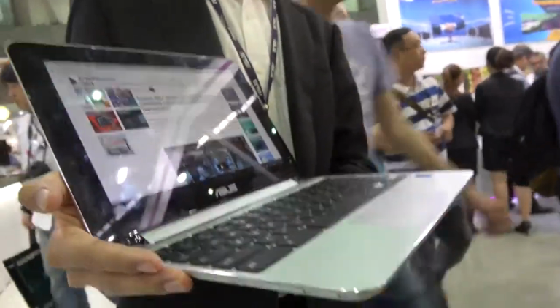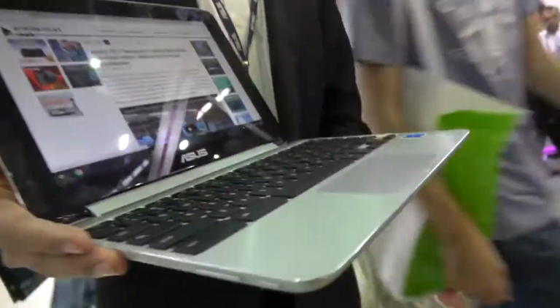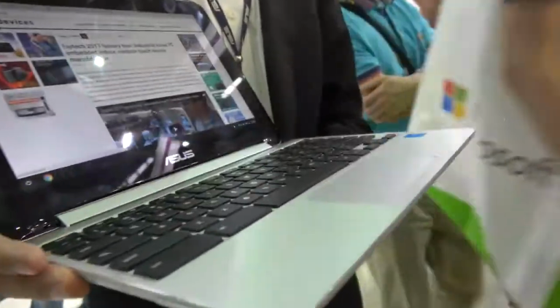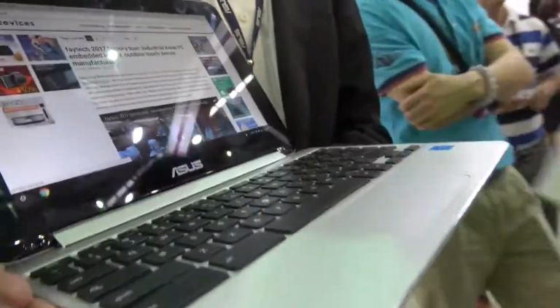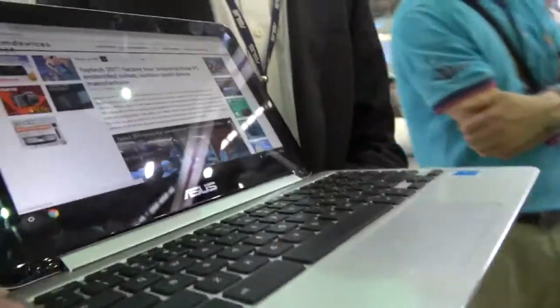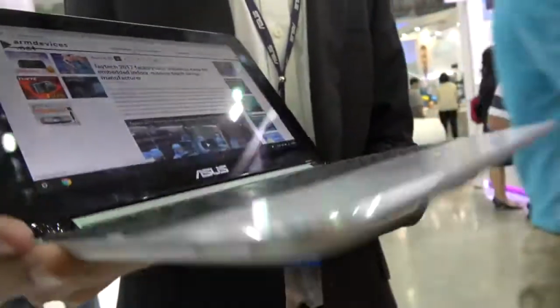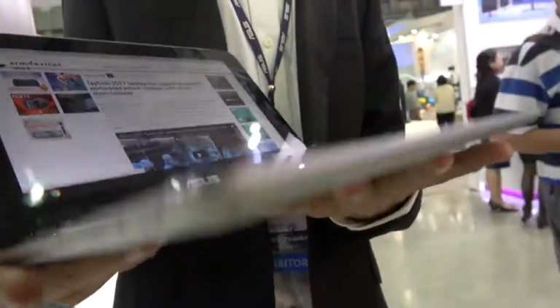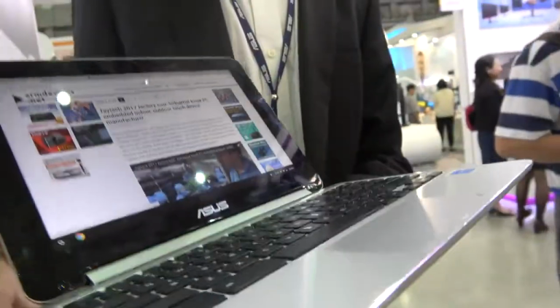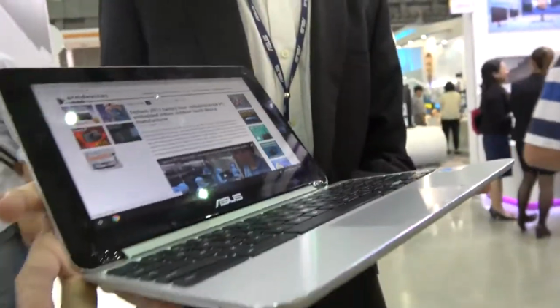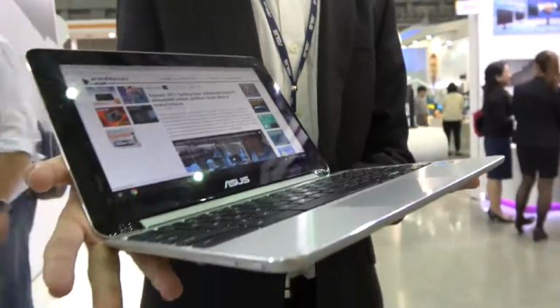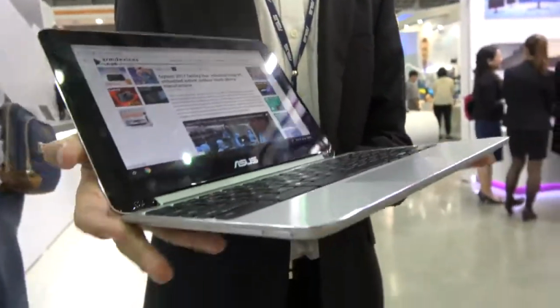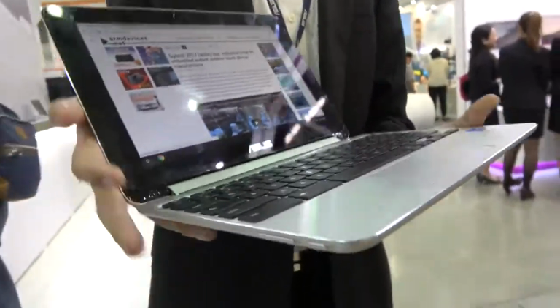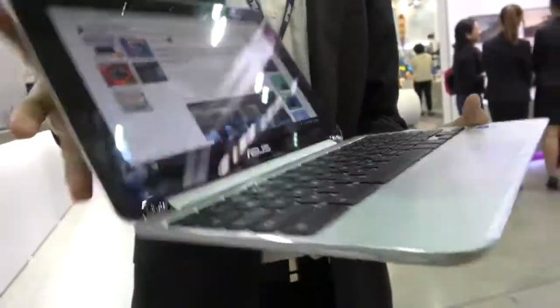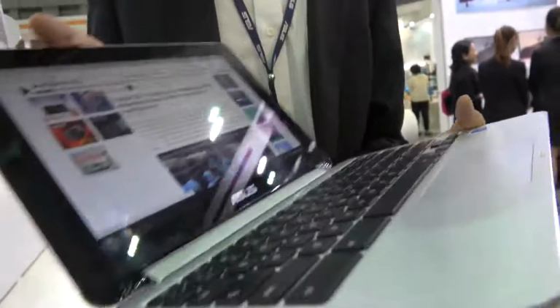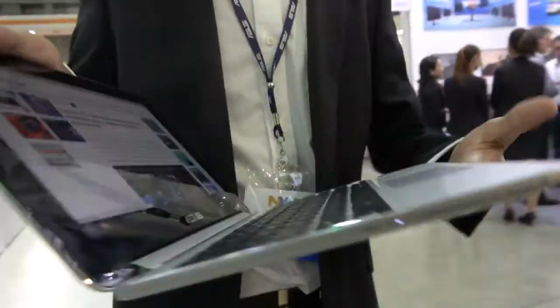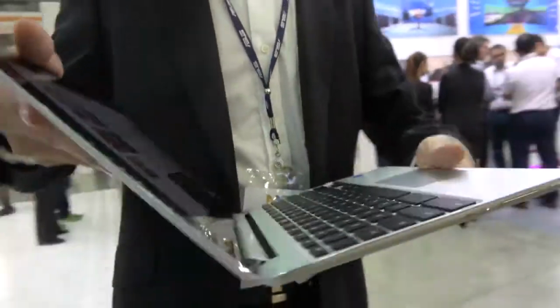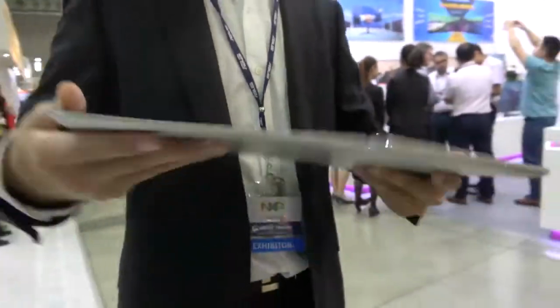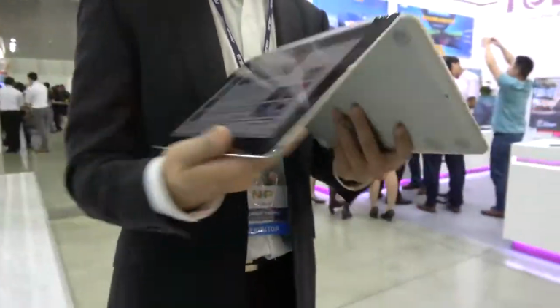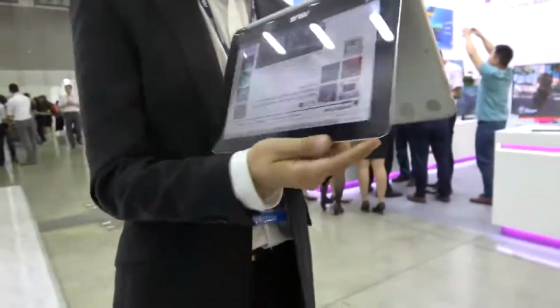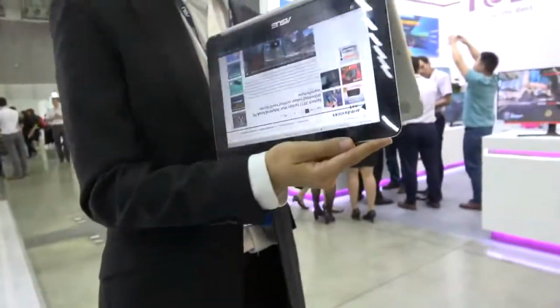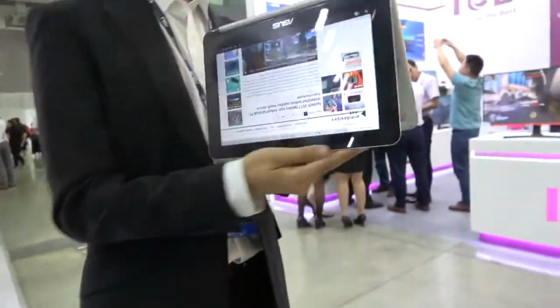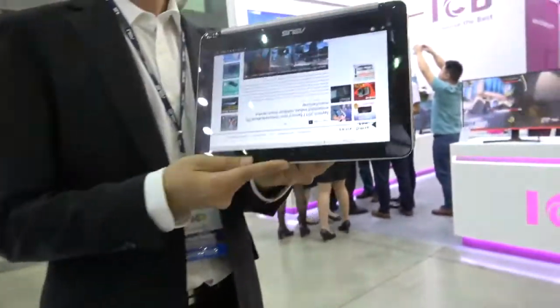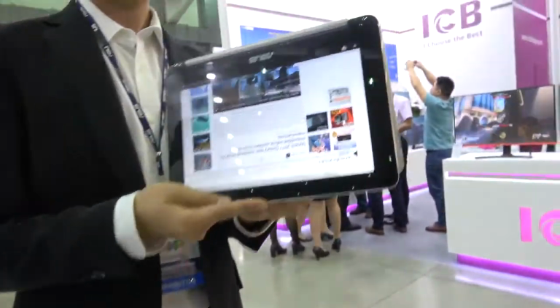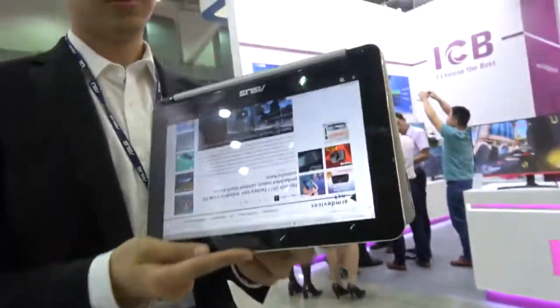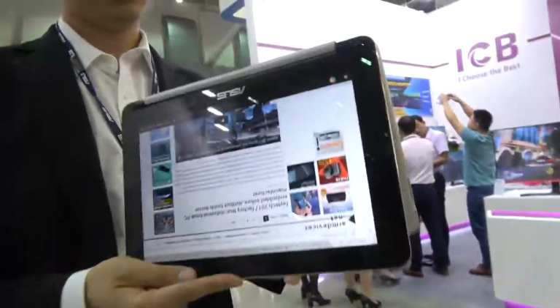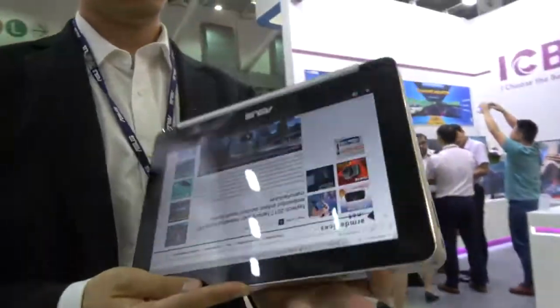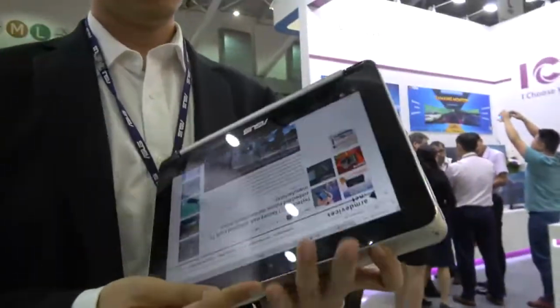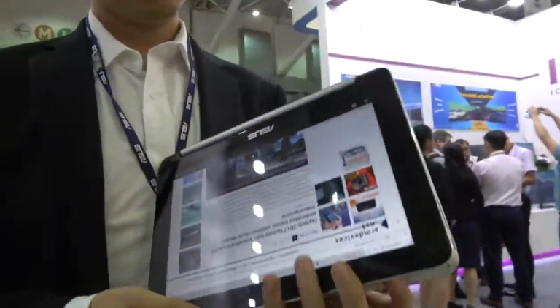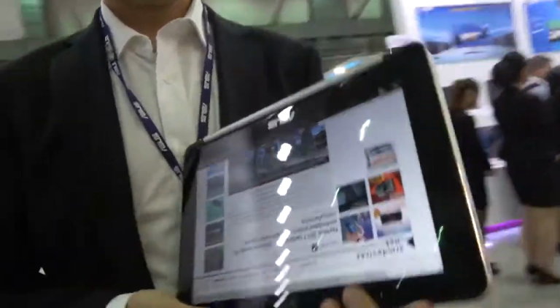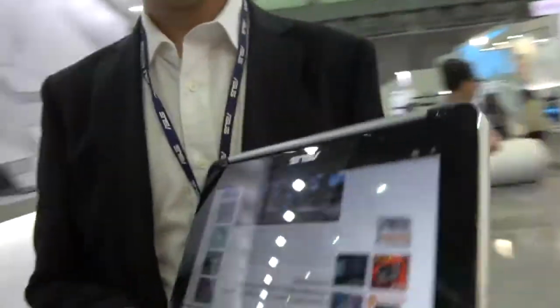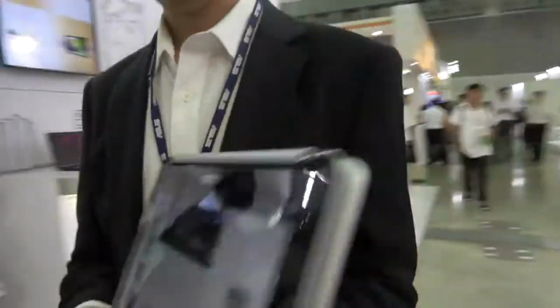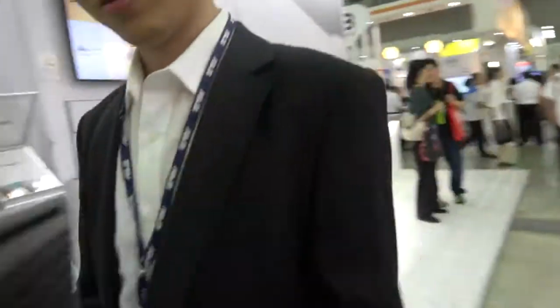This is a flip — you can flip it around. It flips all the way around. It's a 10.1 inch display.